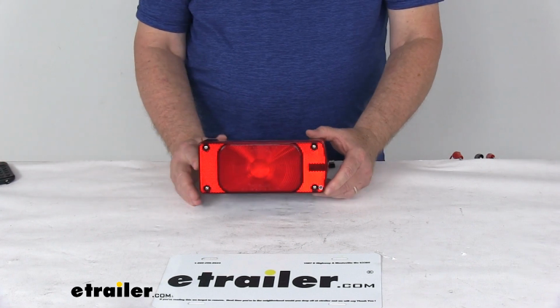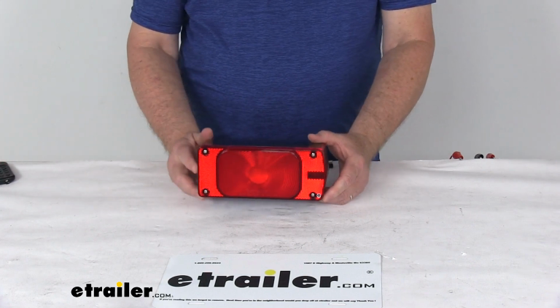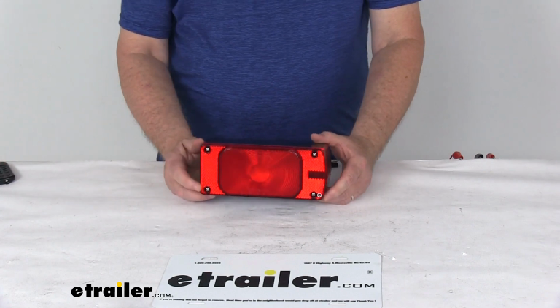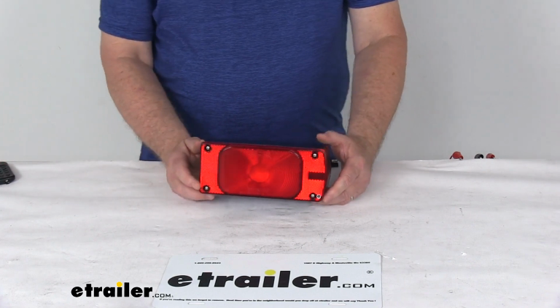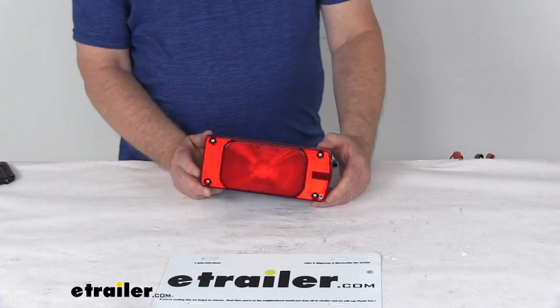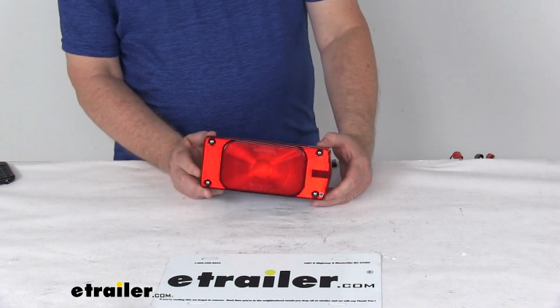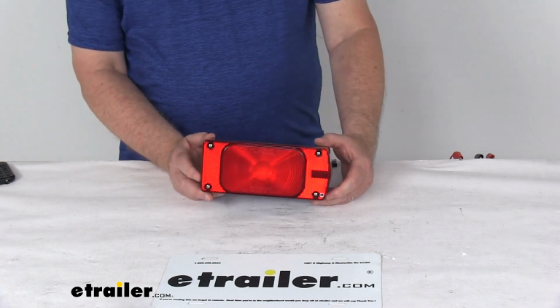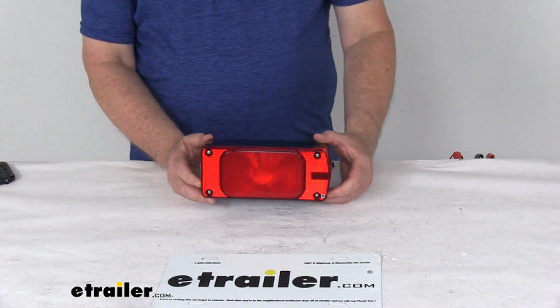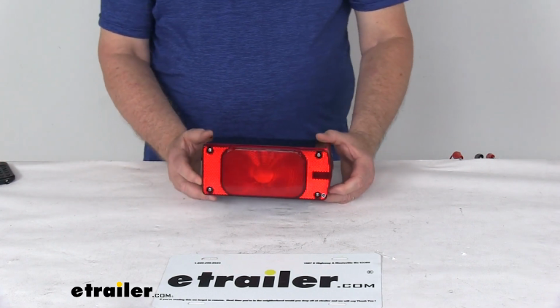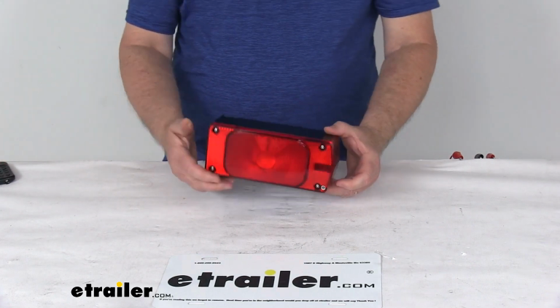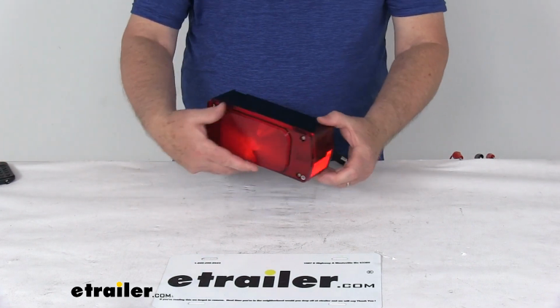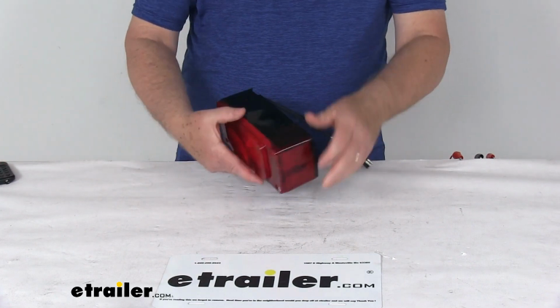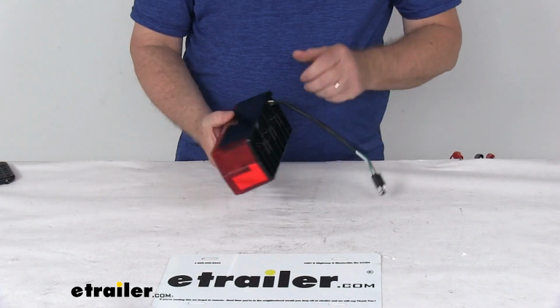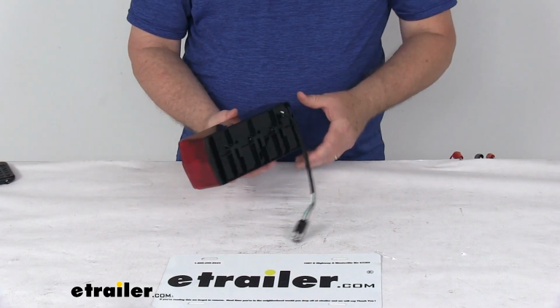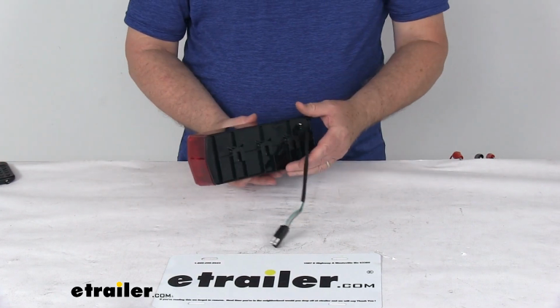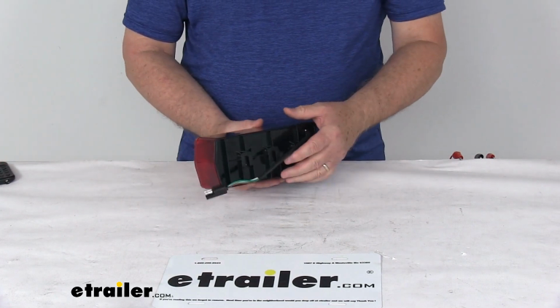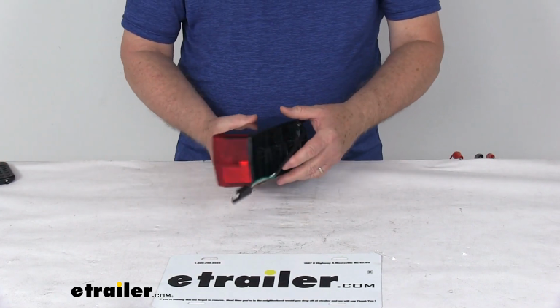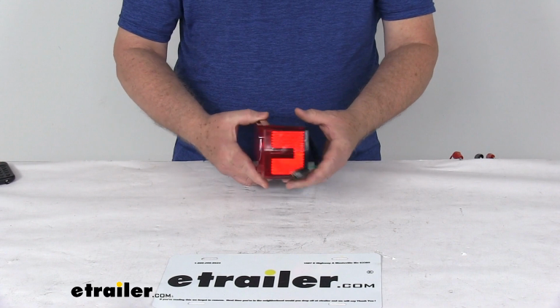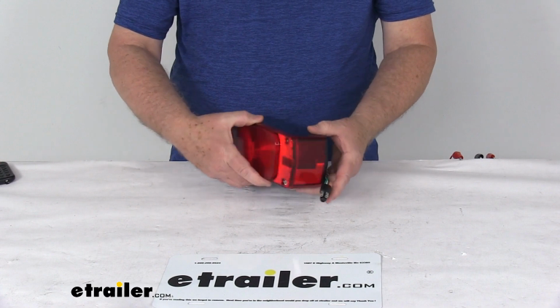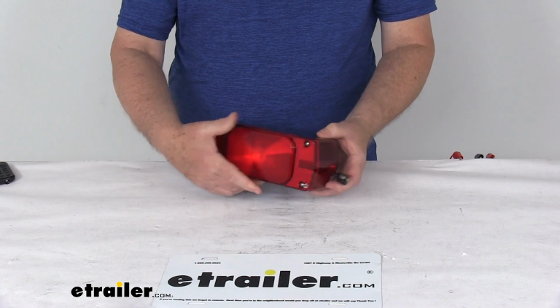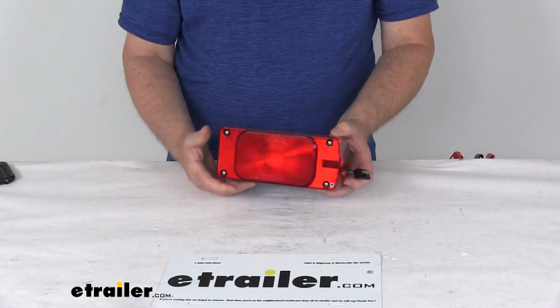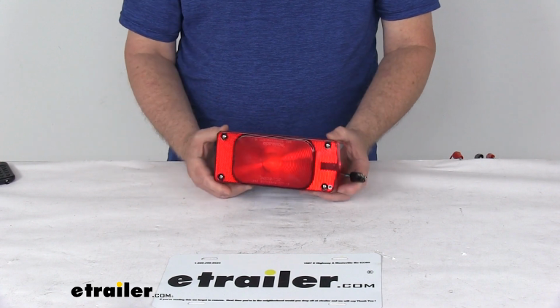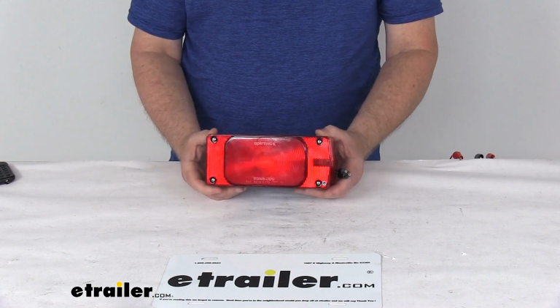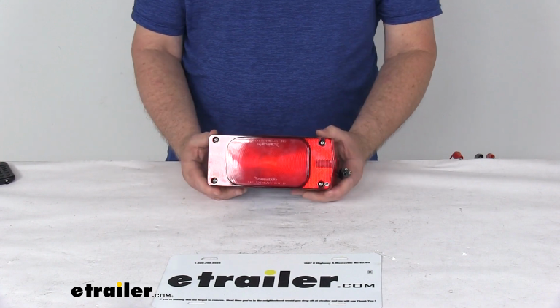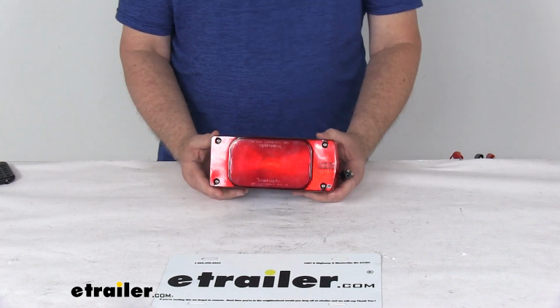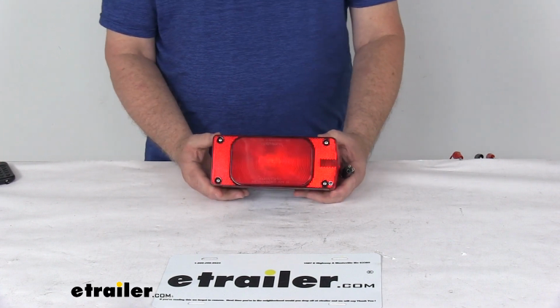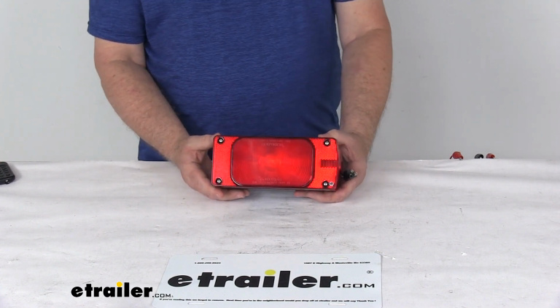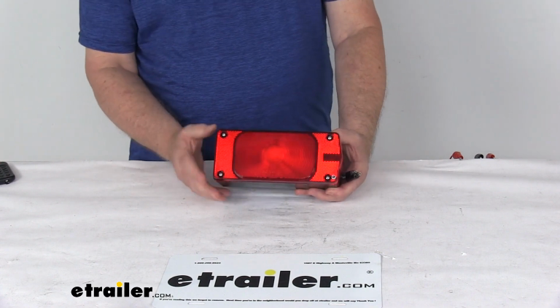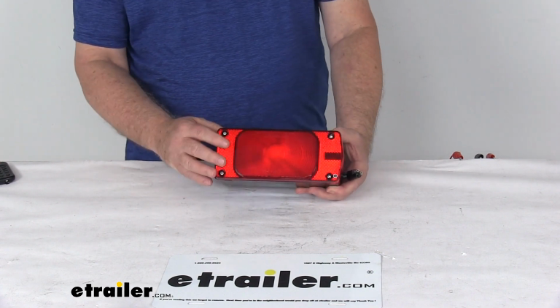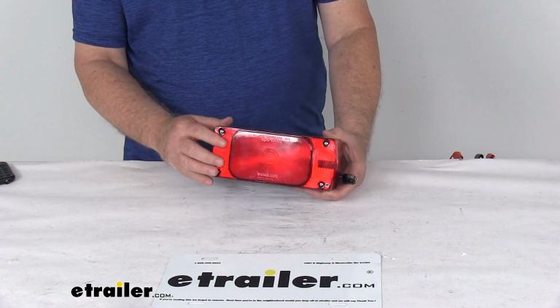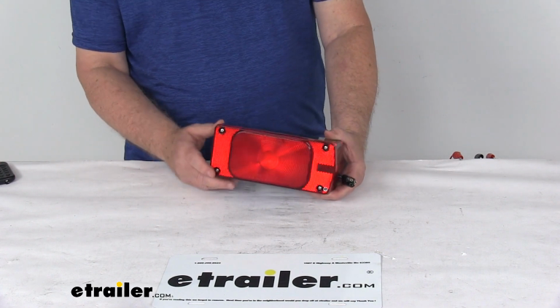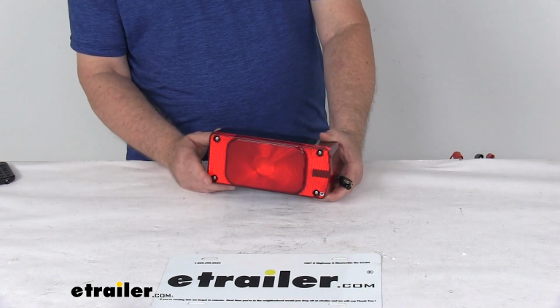Today we're going to take a look at the 1 Series LED Passenger Side Trailer 5 Functions Submersible Tail Light with the Red Lens.